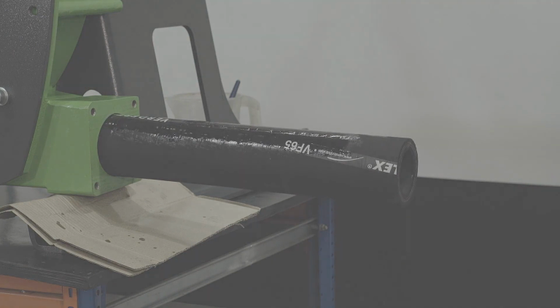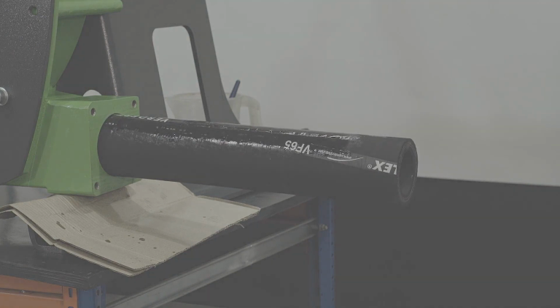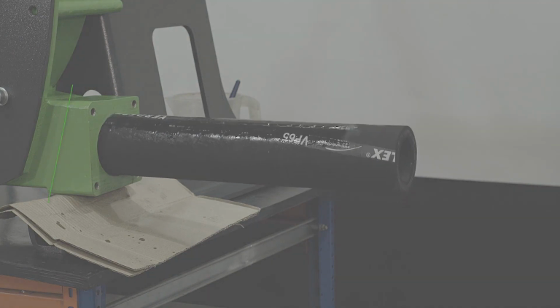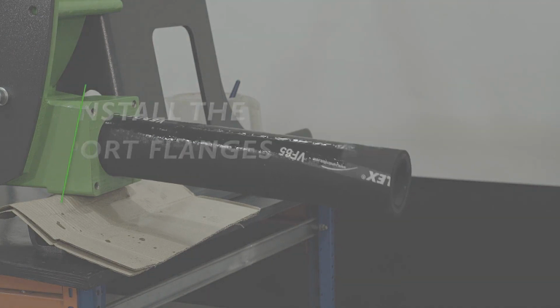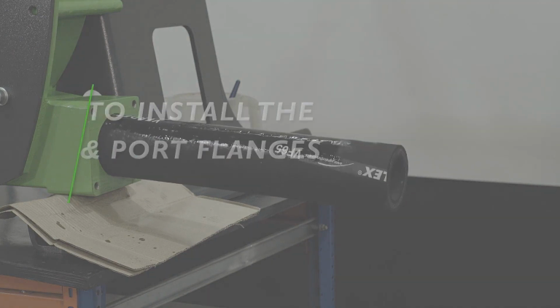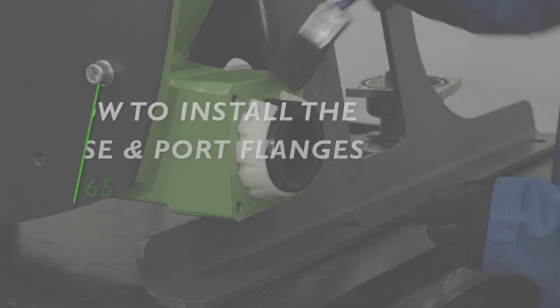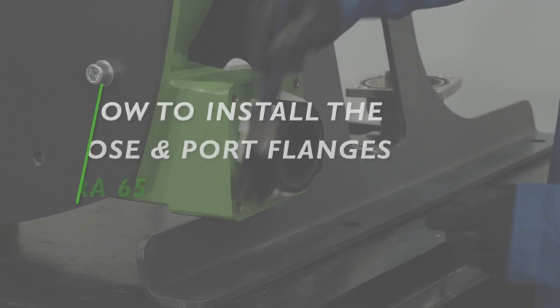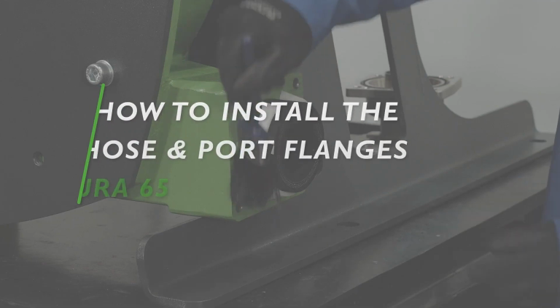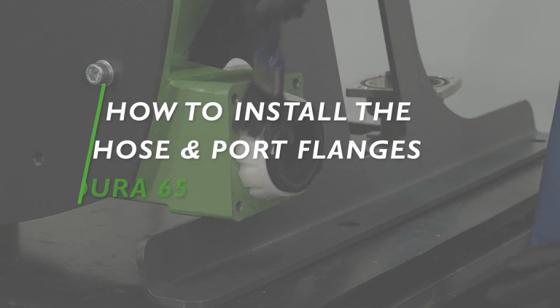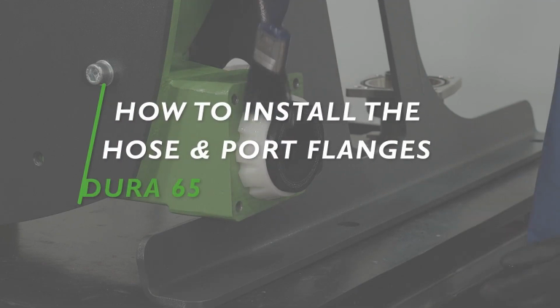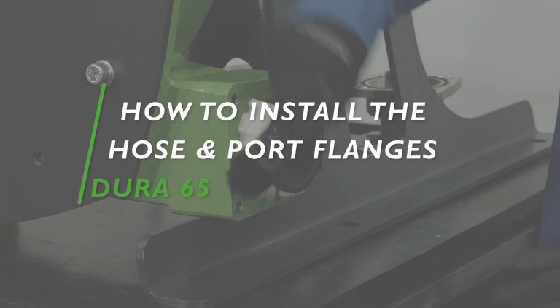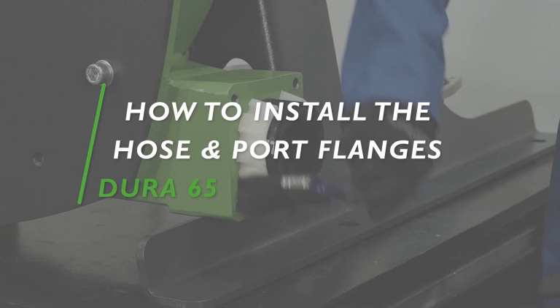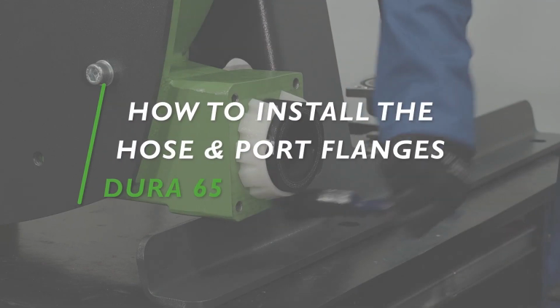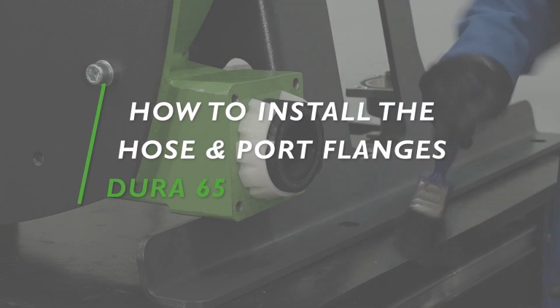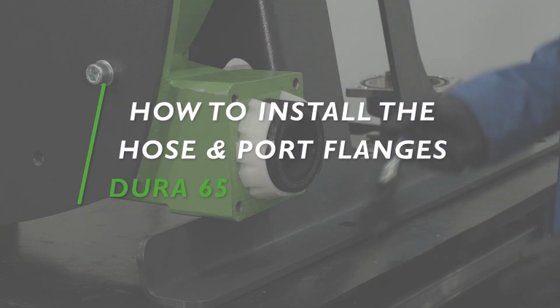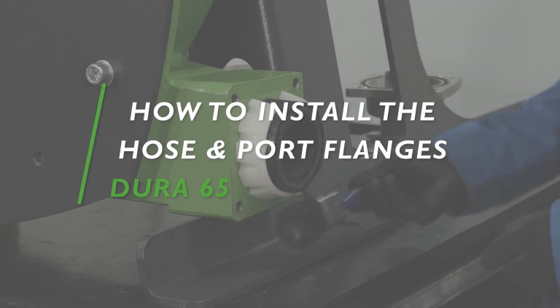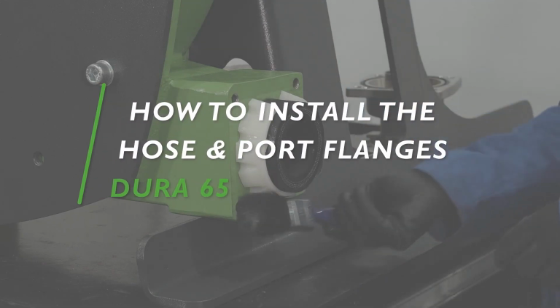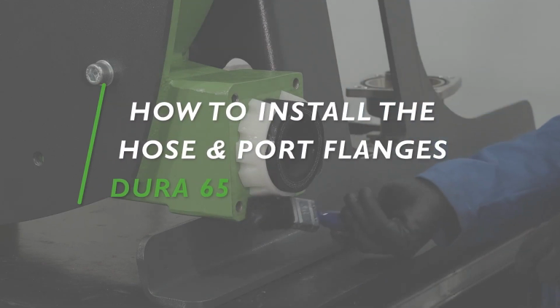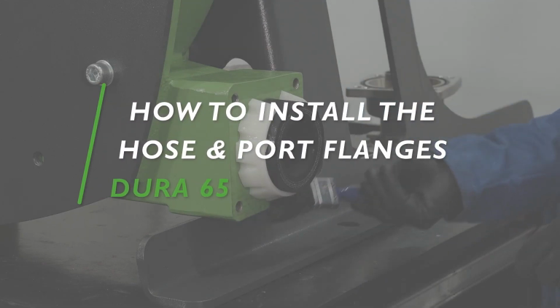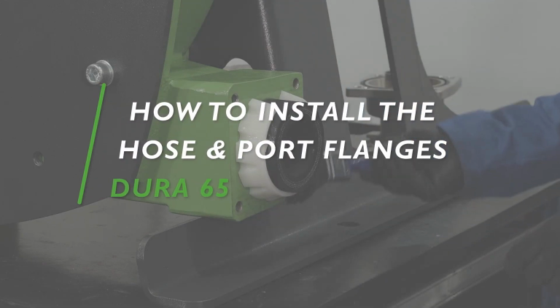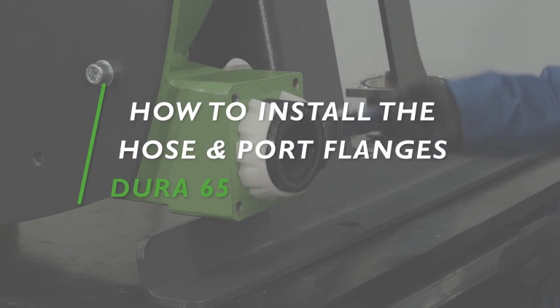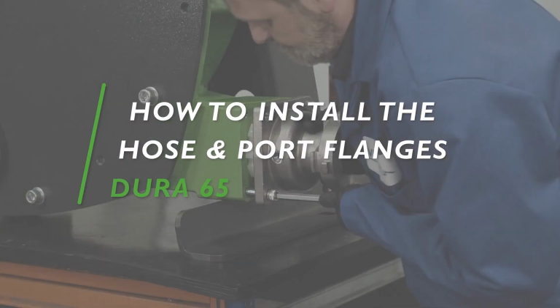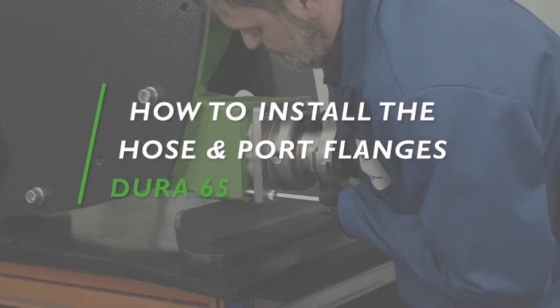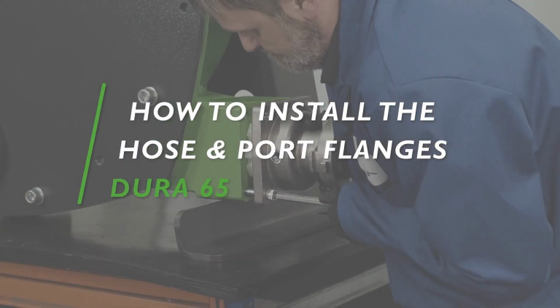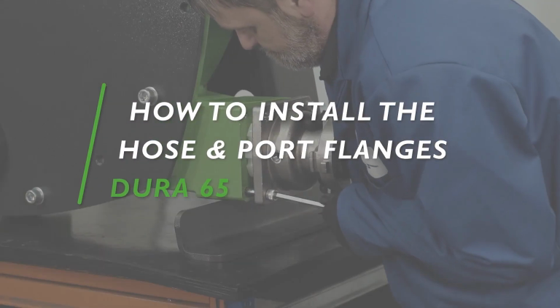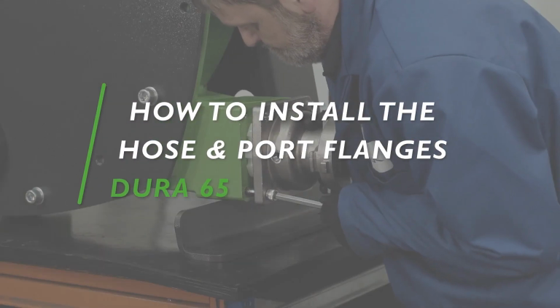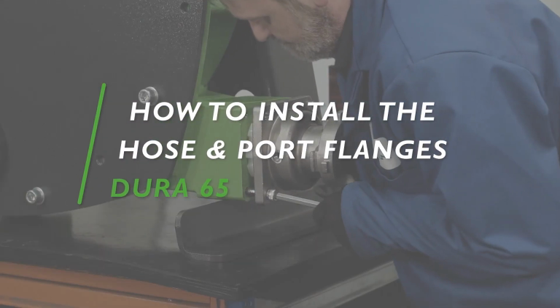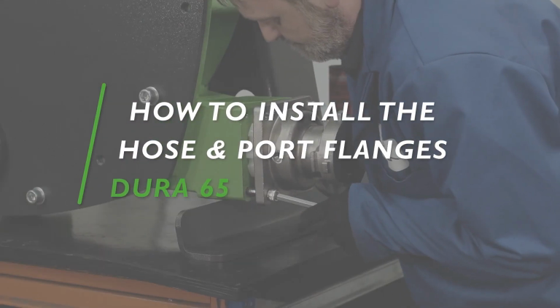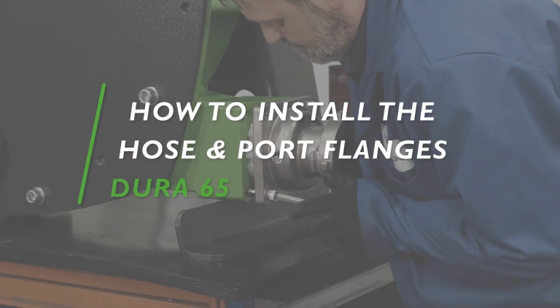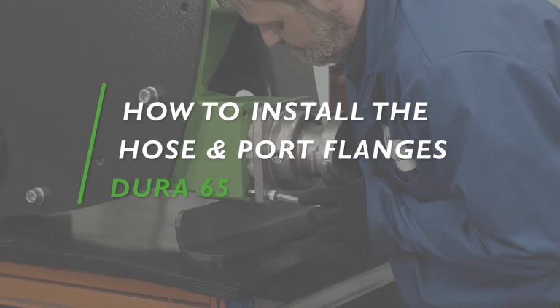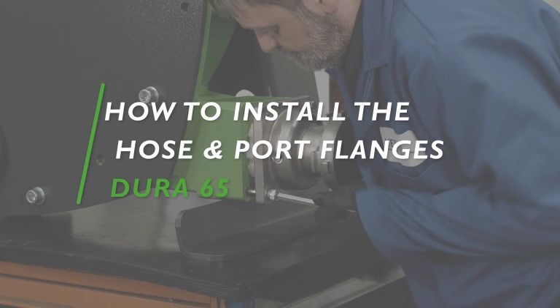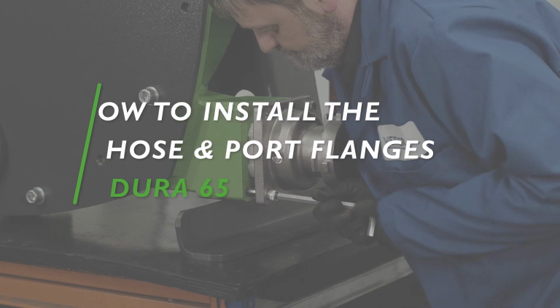In this tutorial, we will present how to install the Dura 65 hose and port flanges.